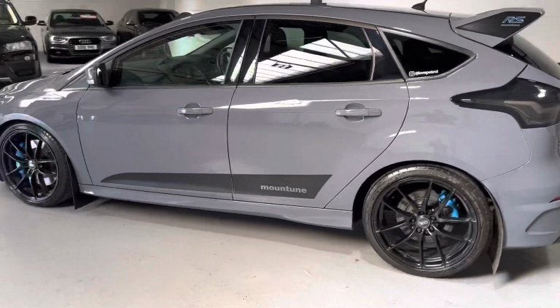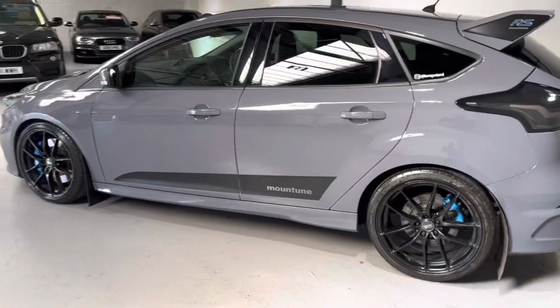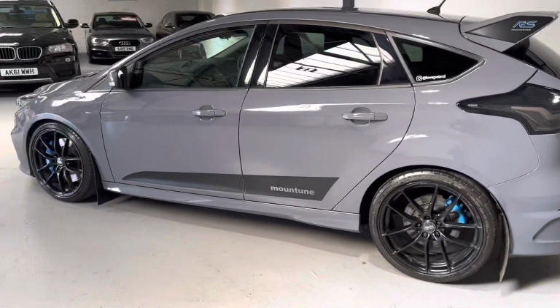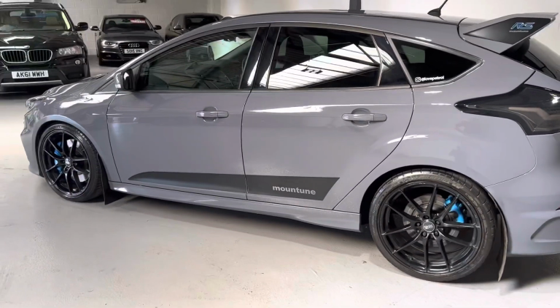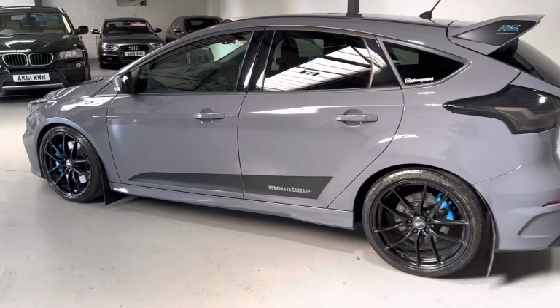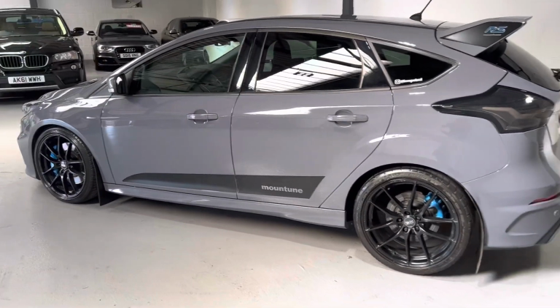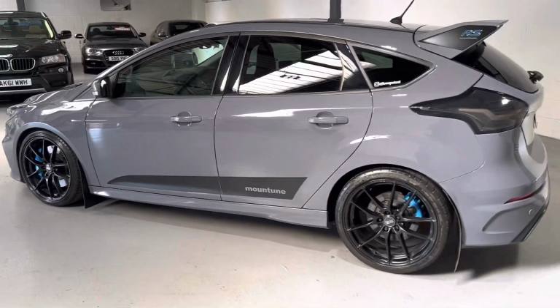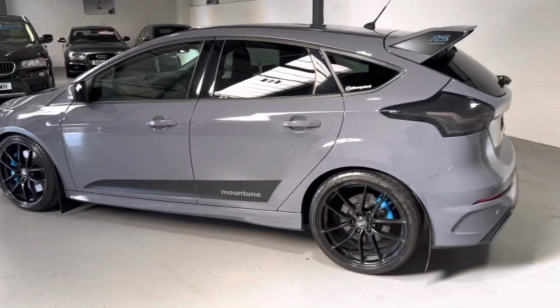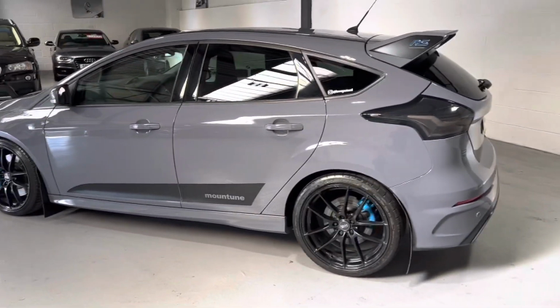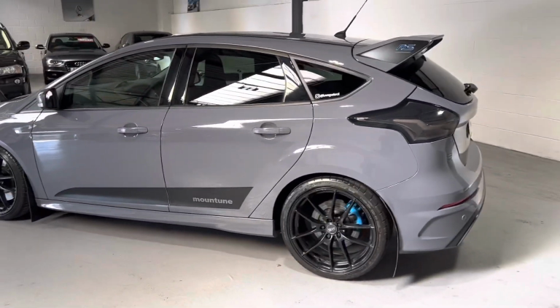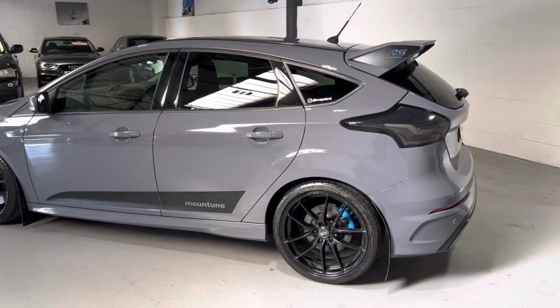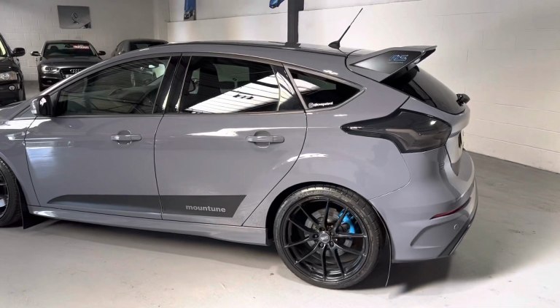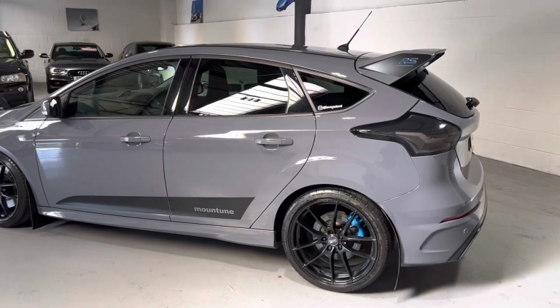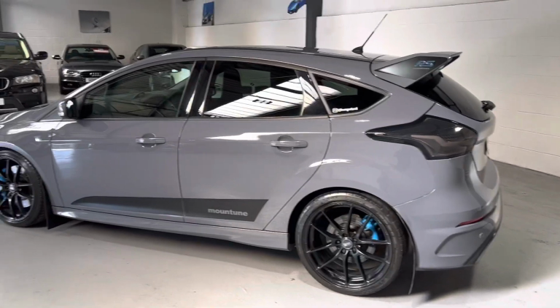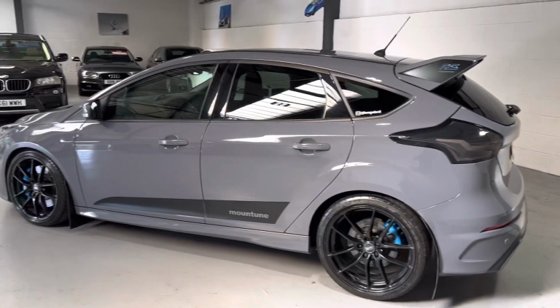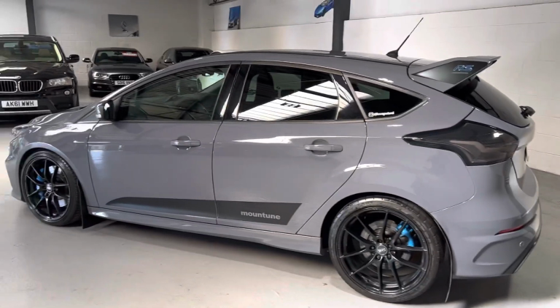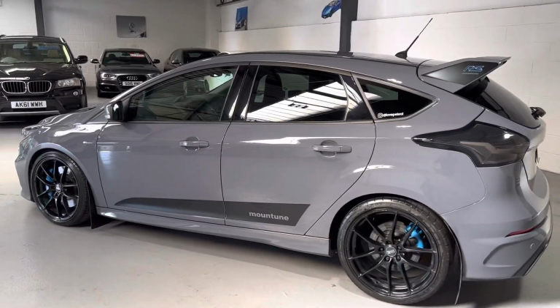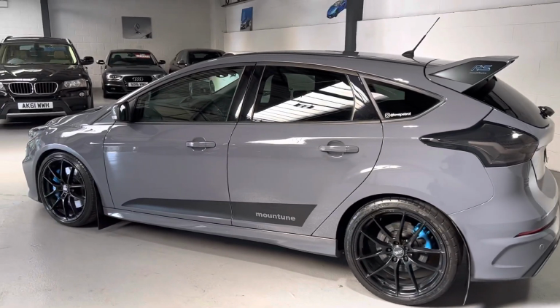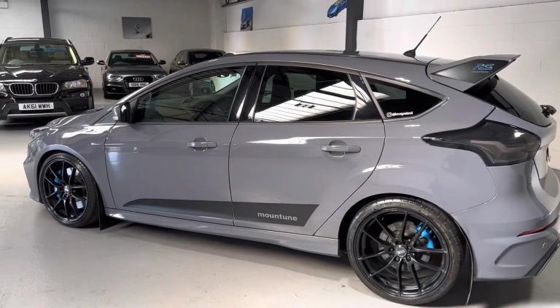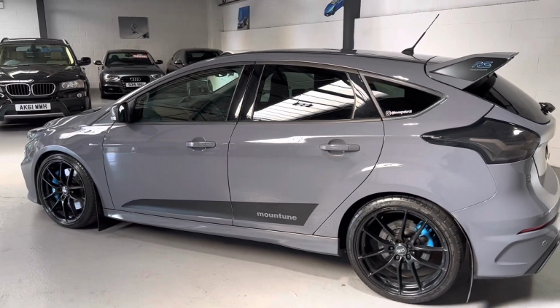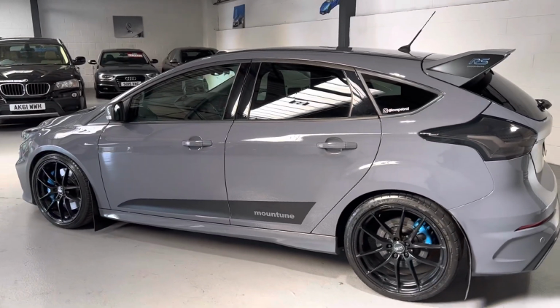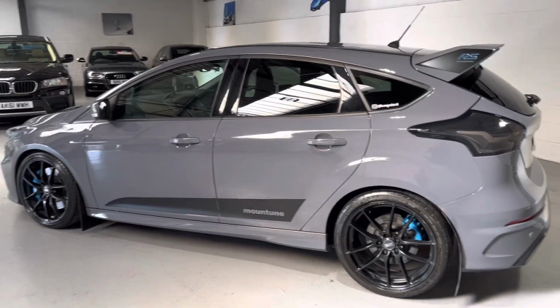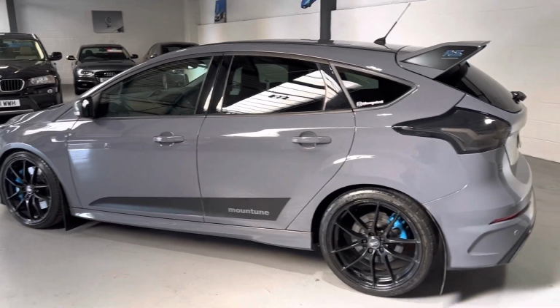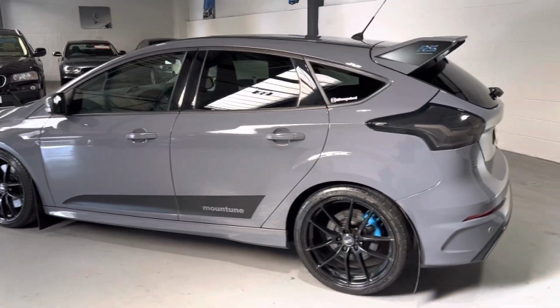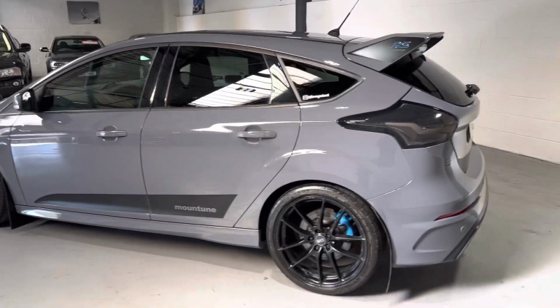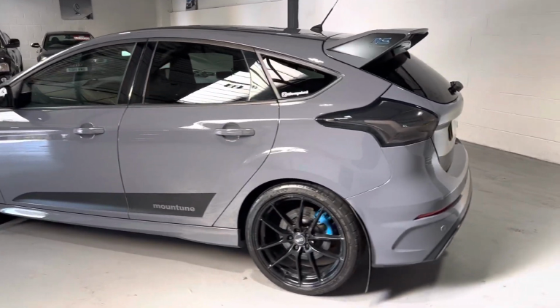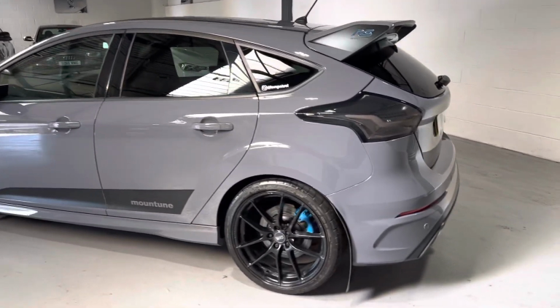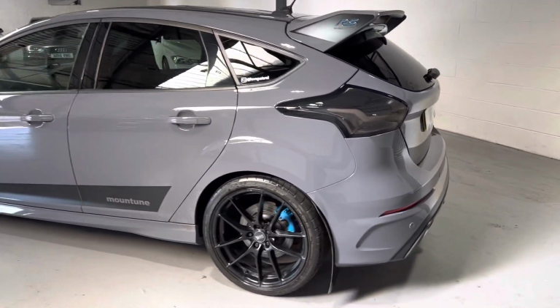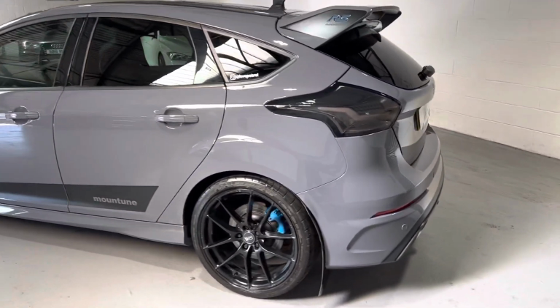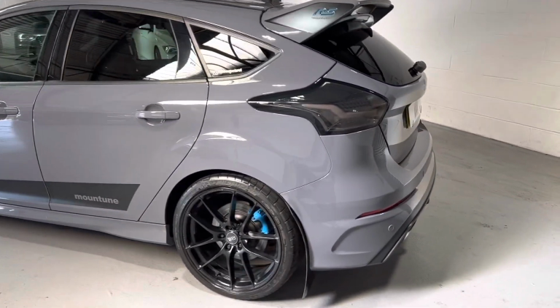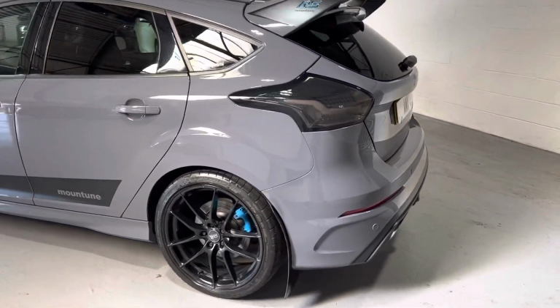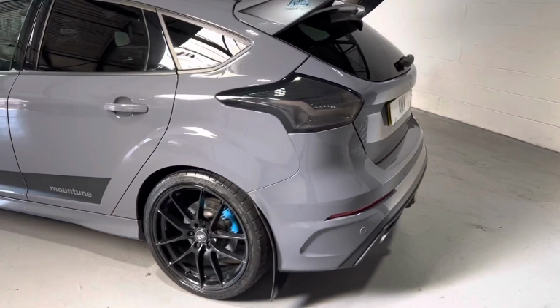It's a cracking car. 29,700 miles. It's got full service history. Last service was only done at the end of 2021.